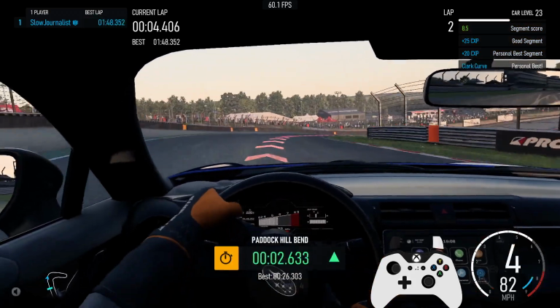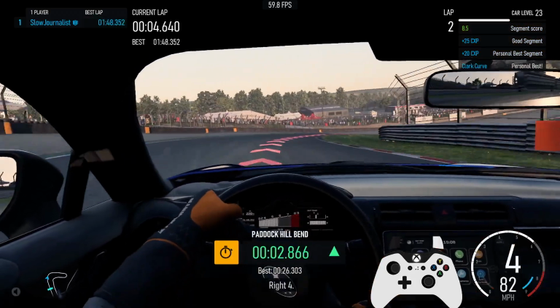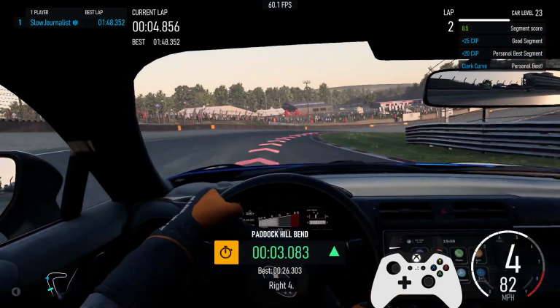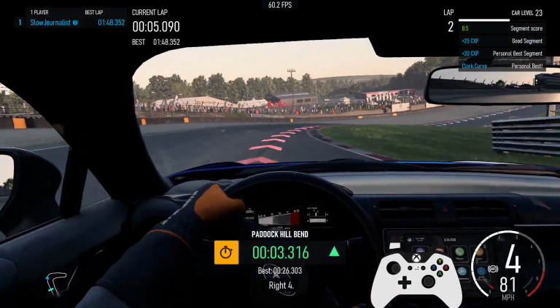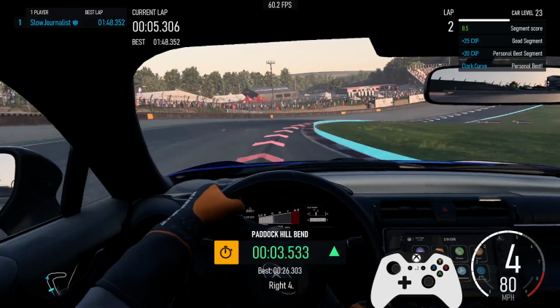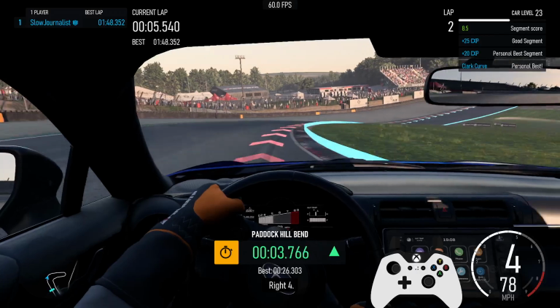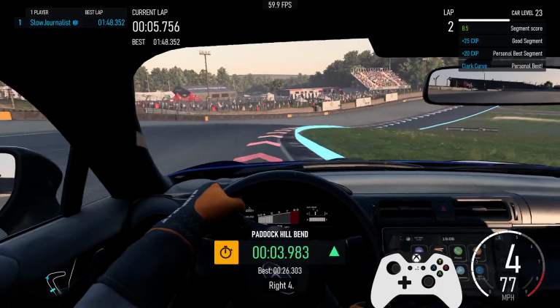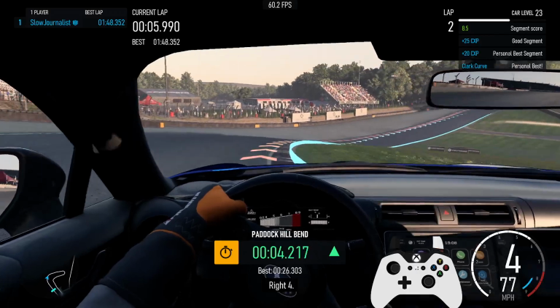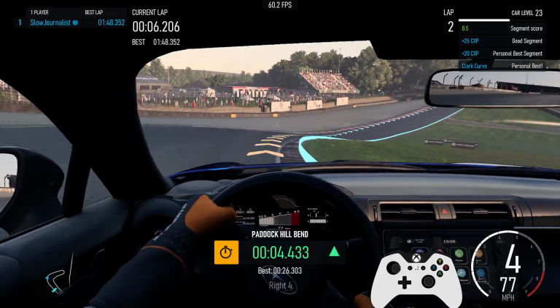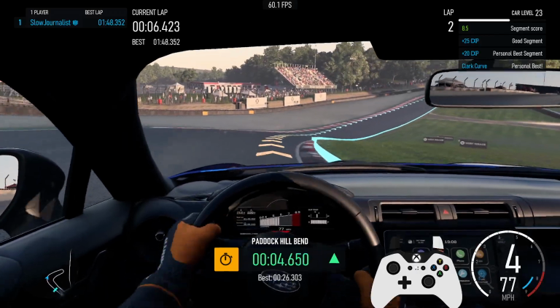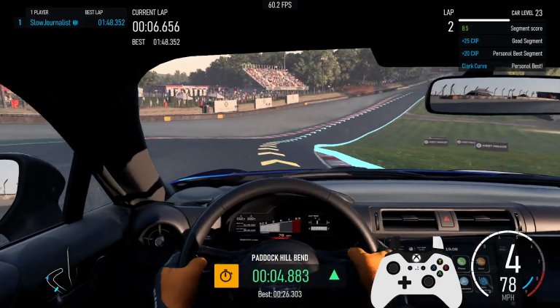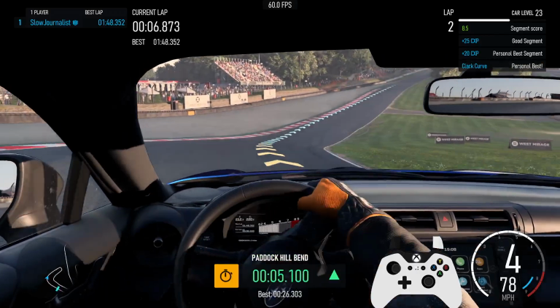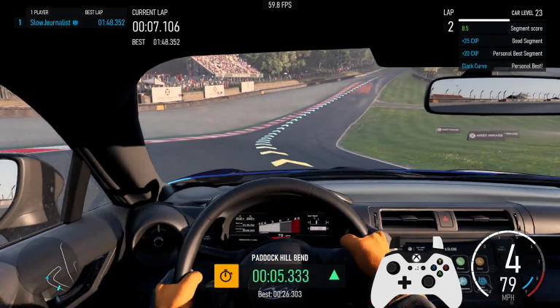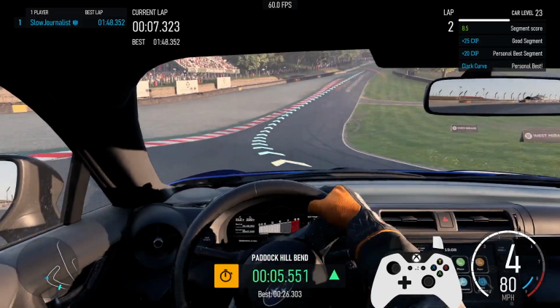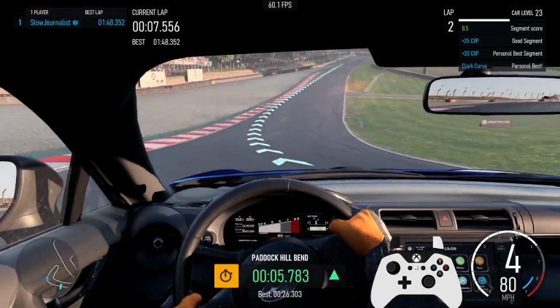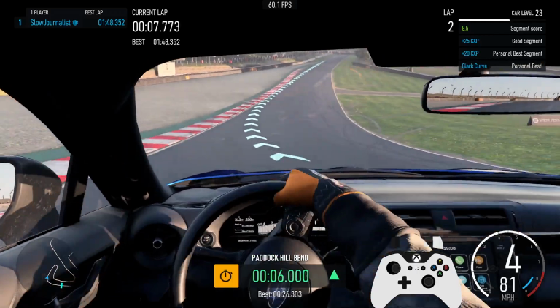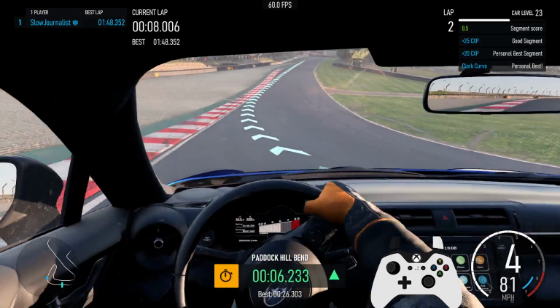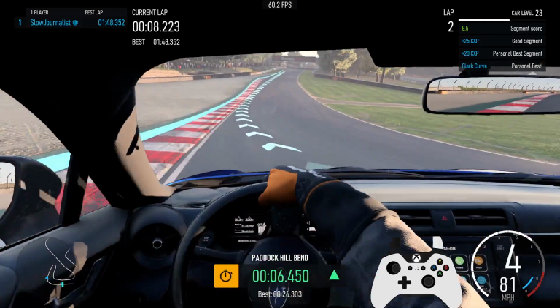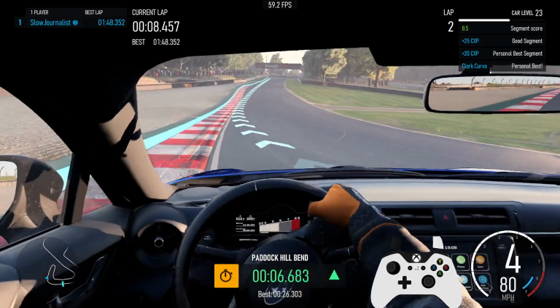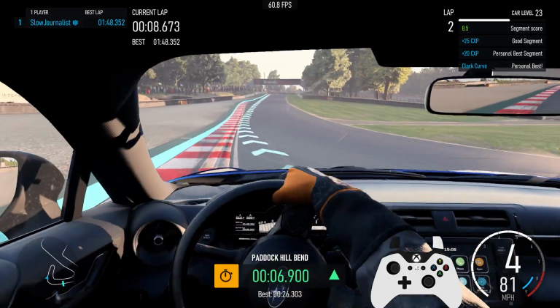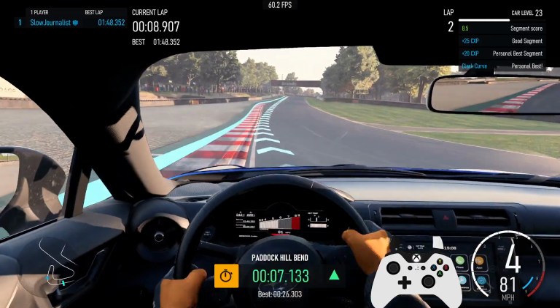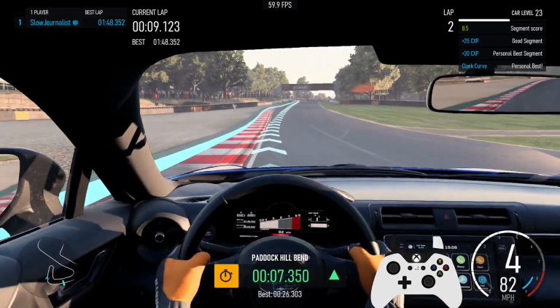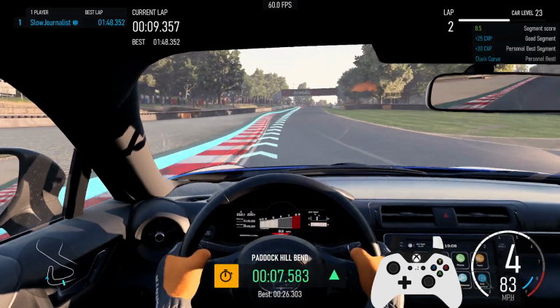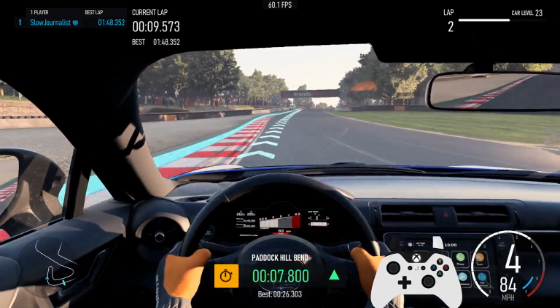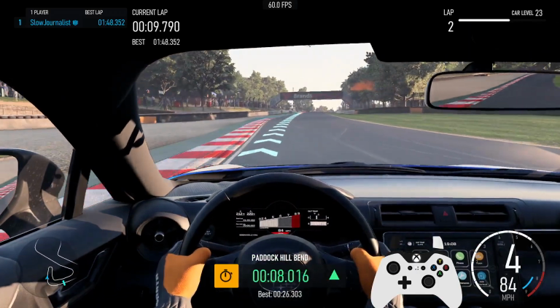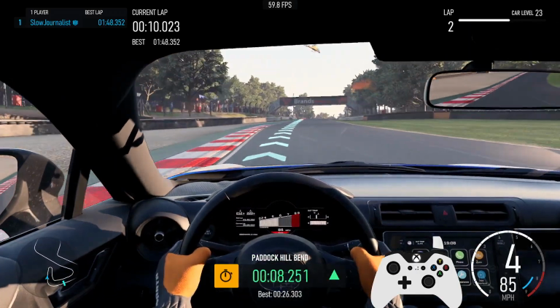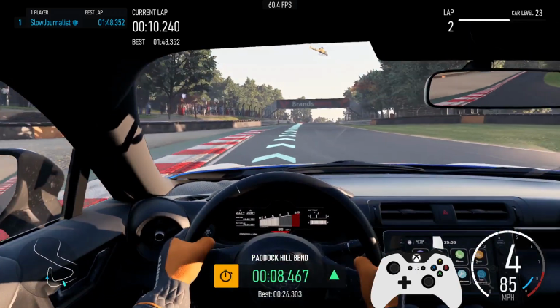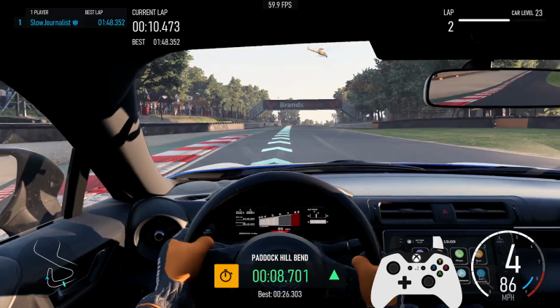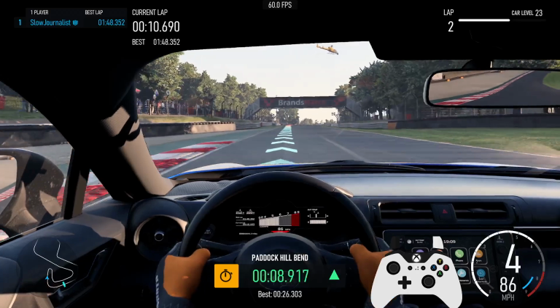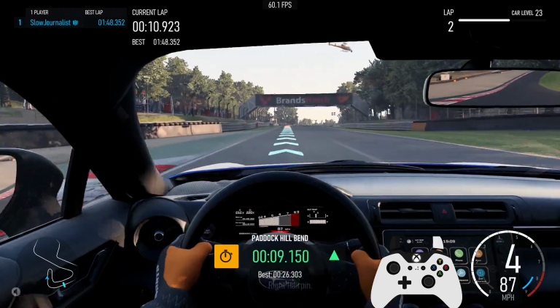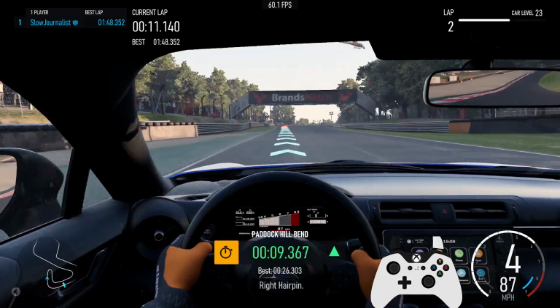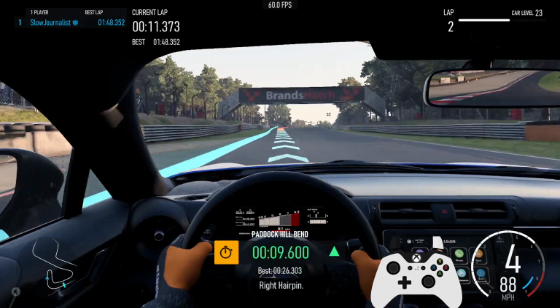Right 4. Personal best segment, plus 20cx key. Good segment, plus 25cx key. Segment score 8.5. Right hairpin.